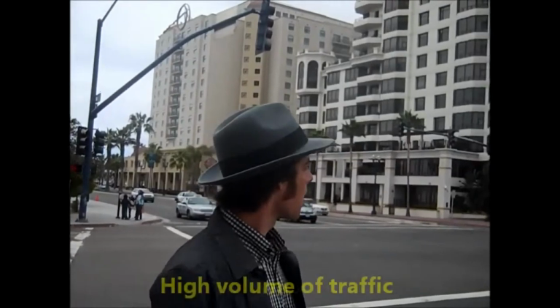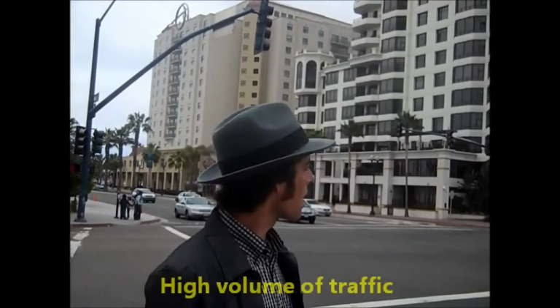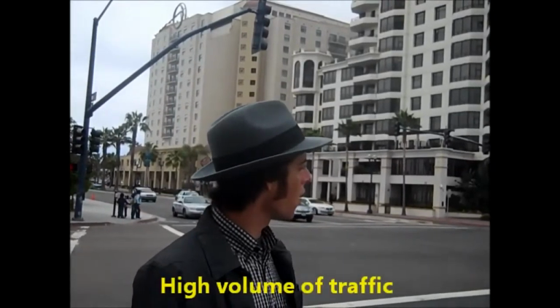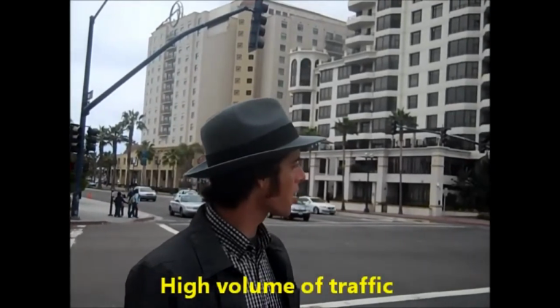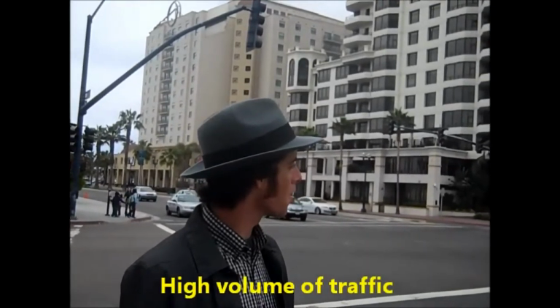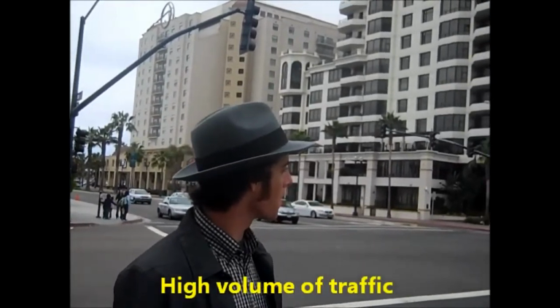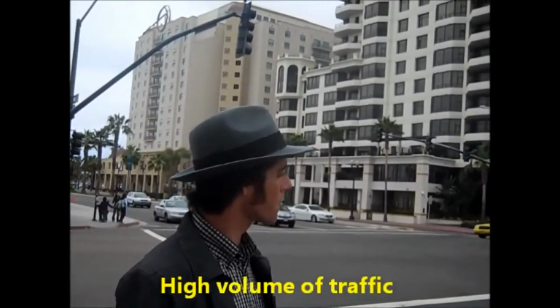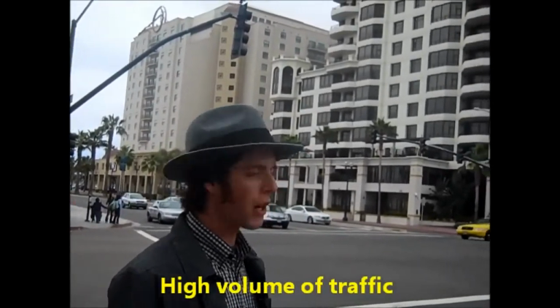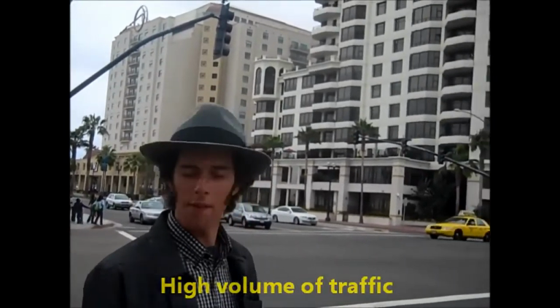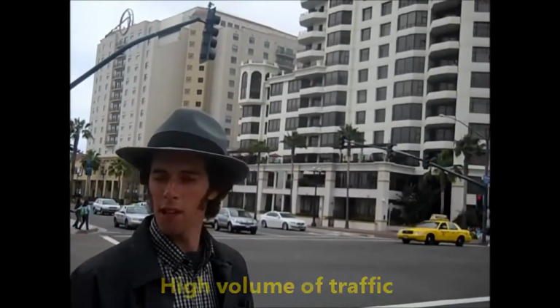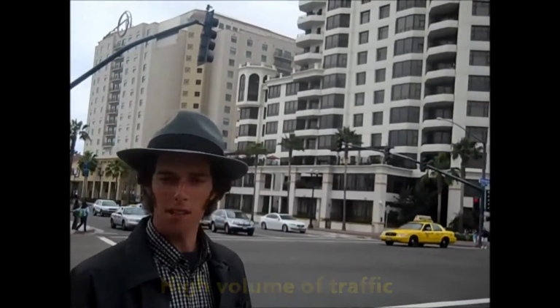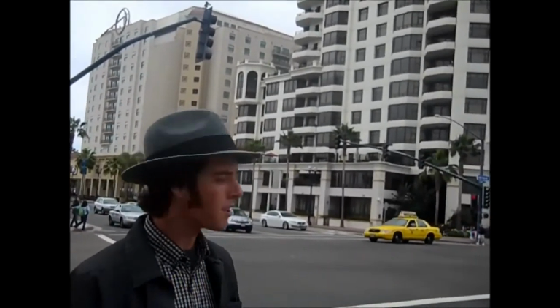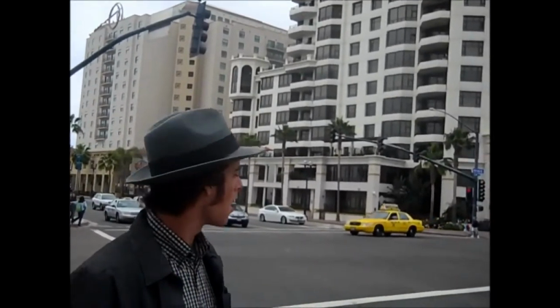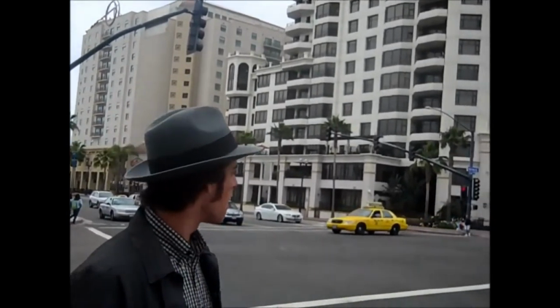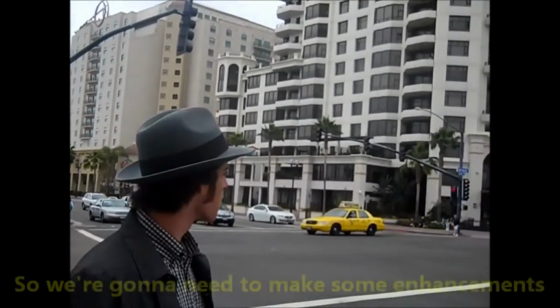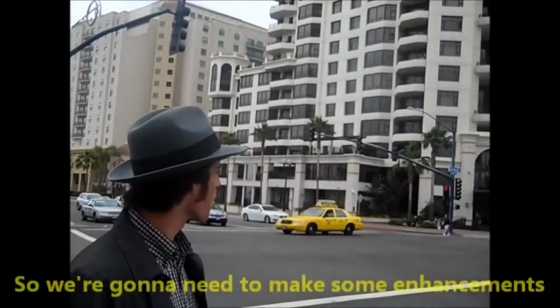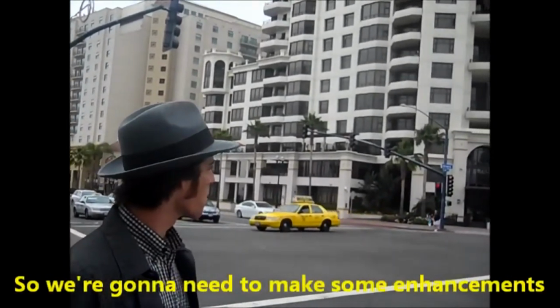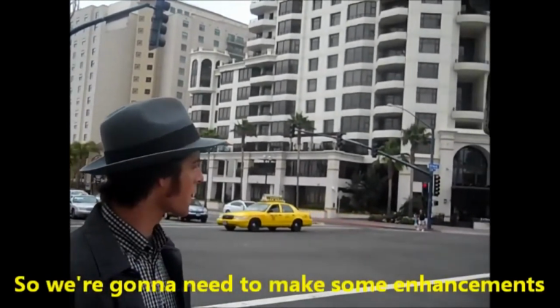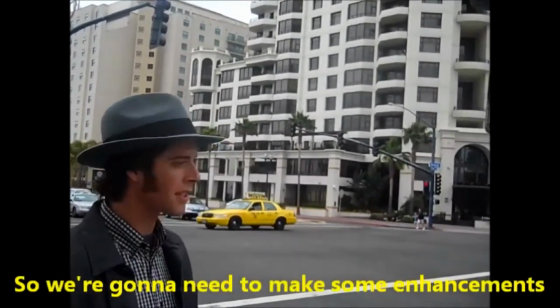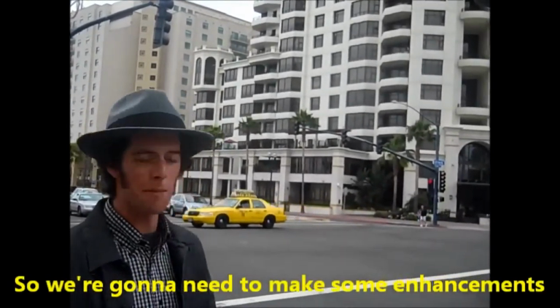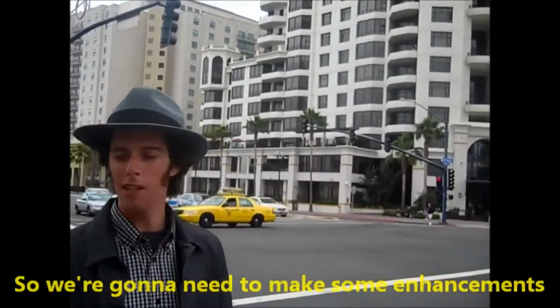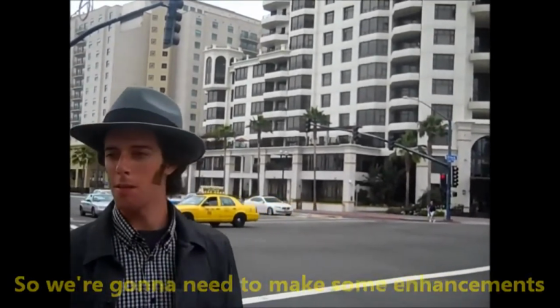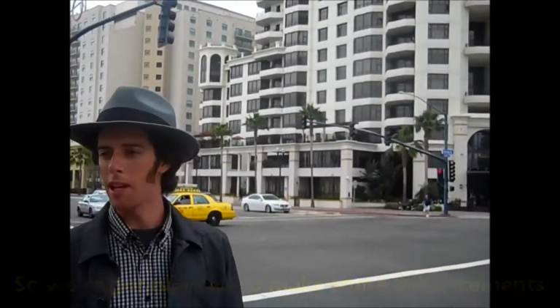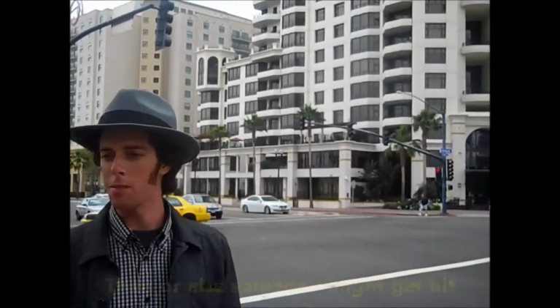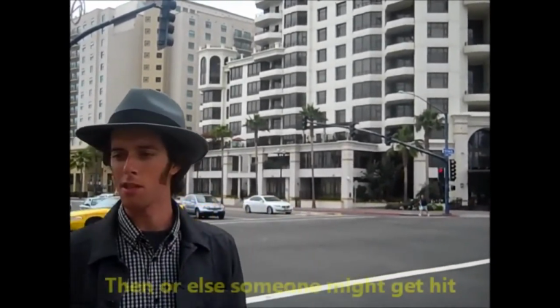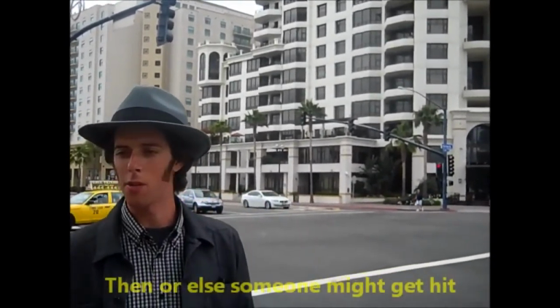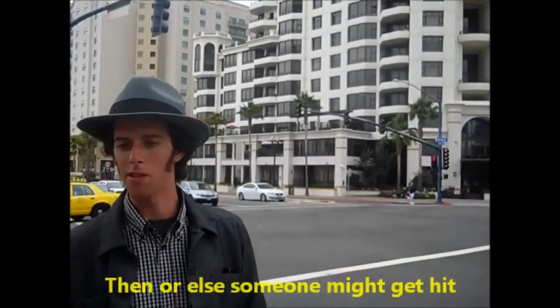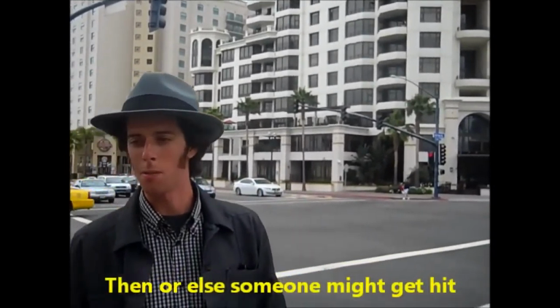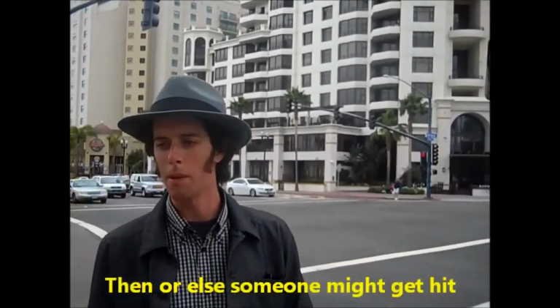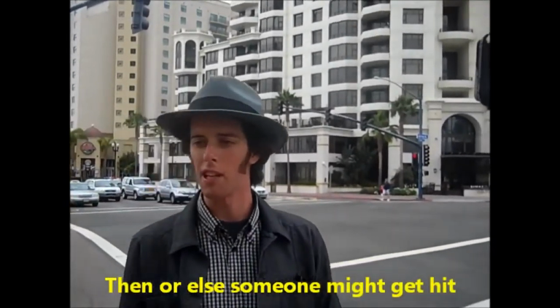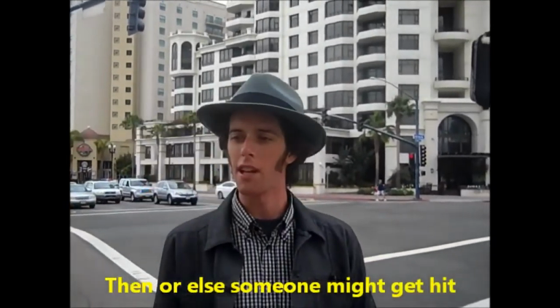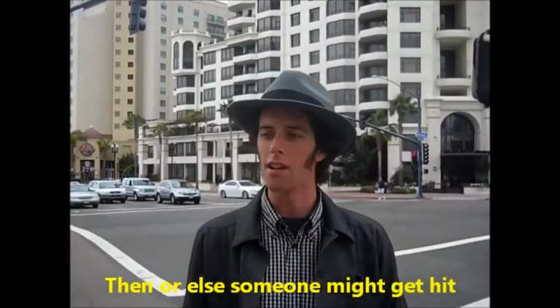High volume of traffic. We're going to need to make some enhancements, otherwise someone might get hit.